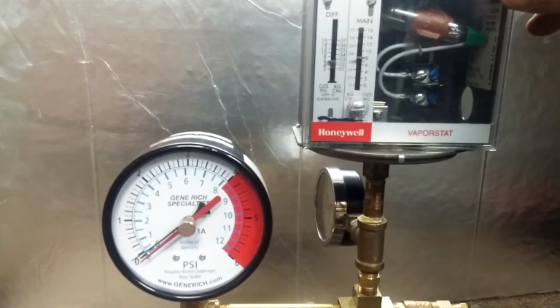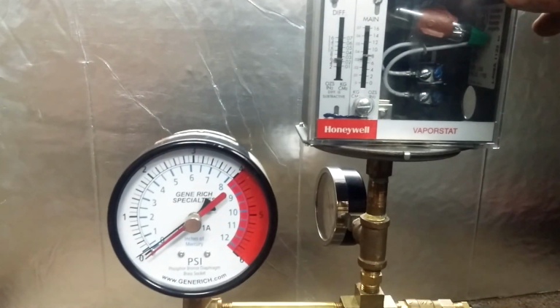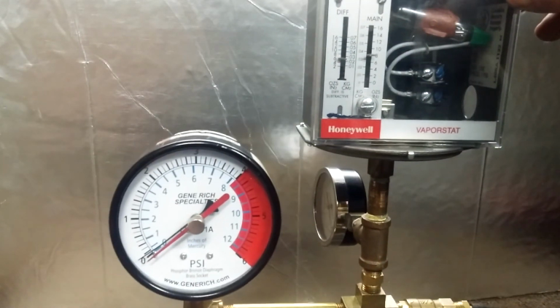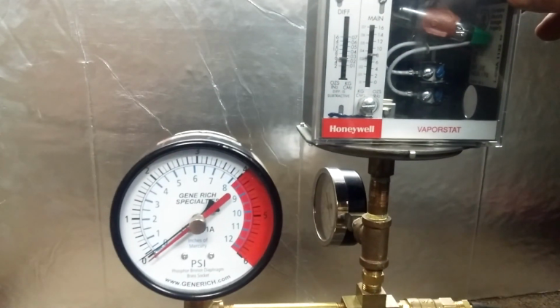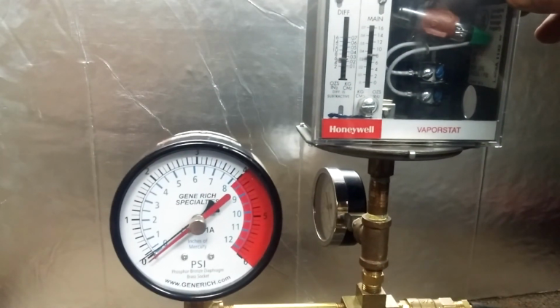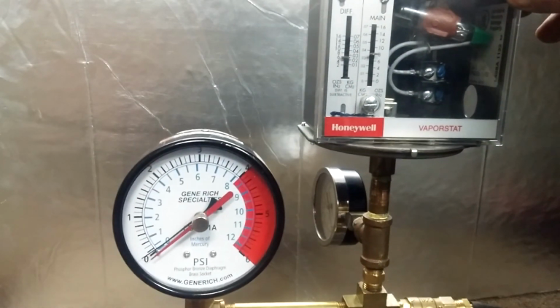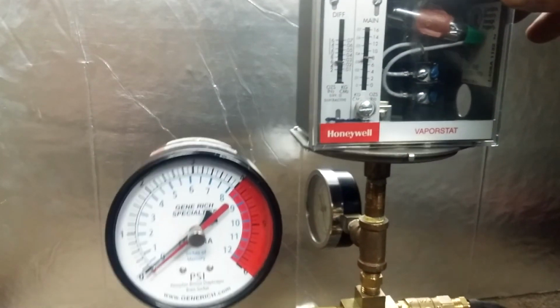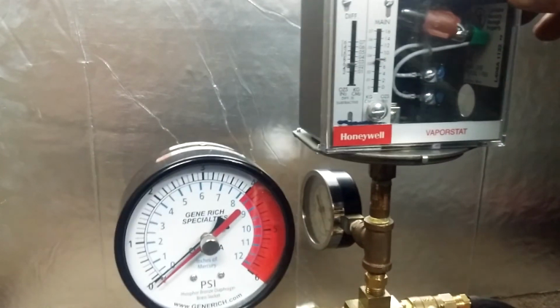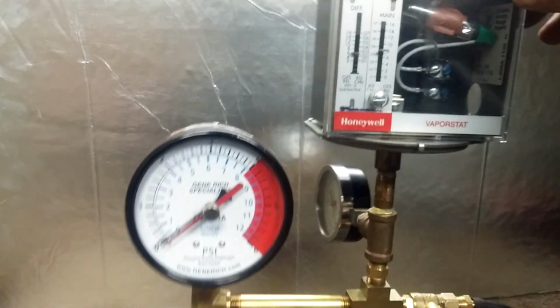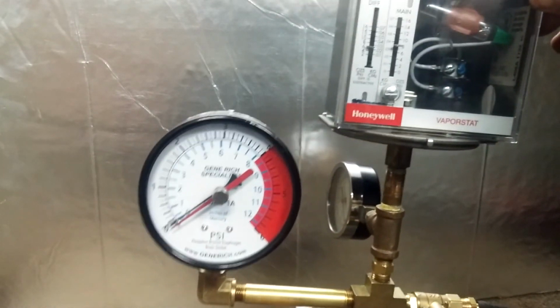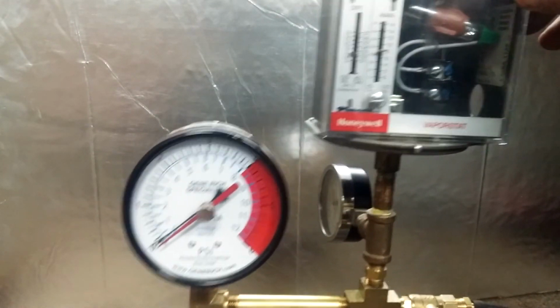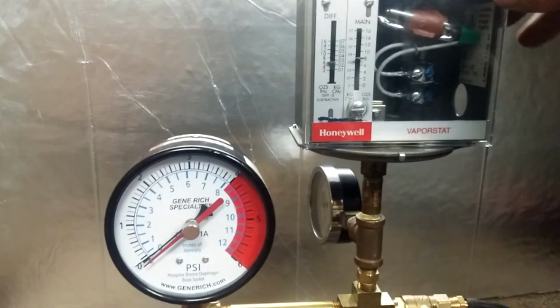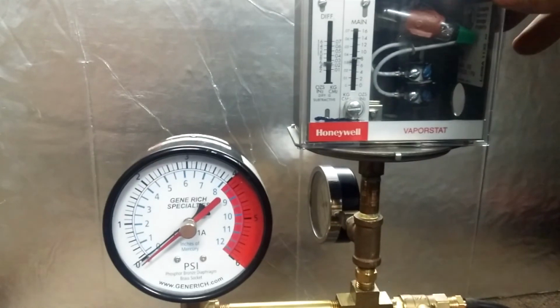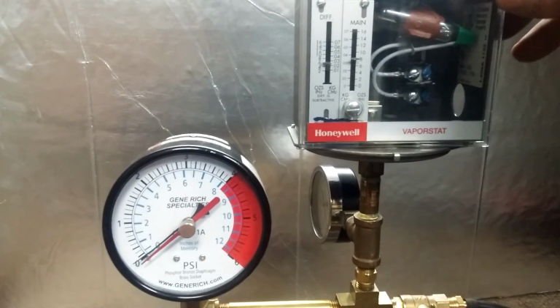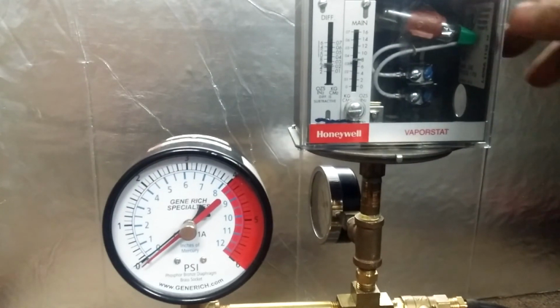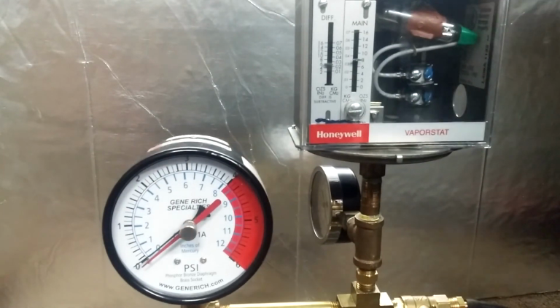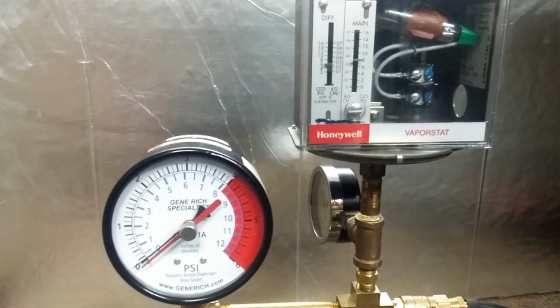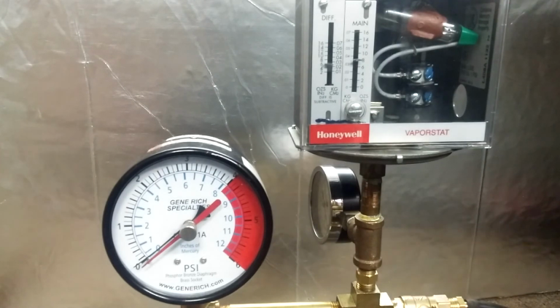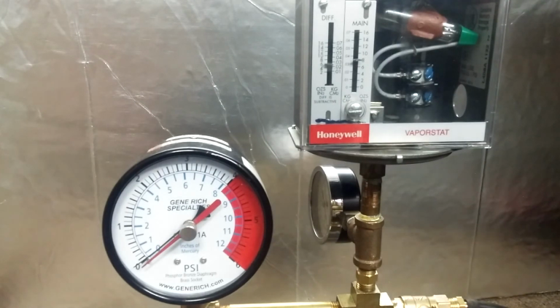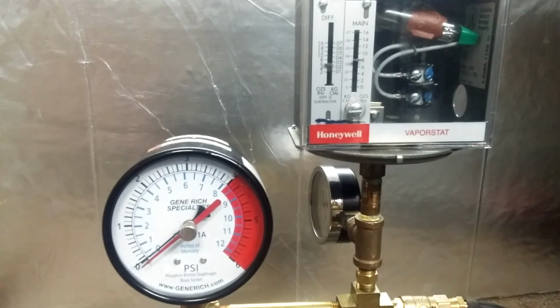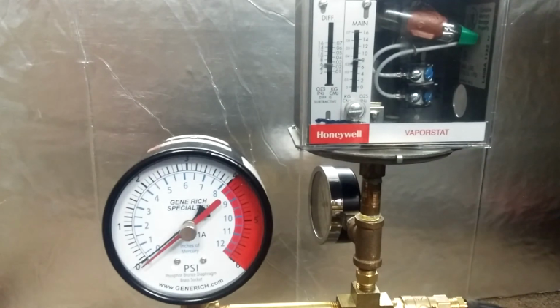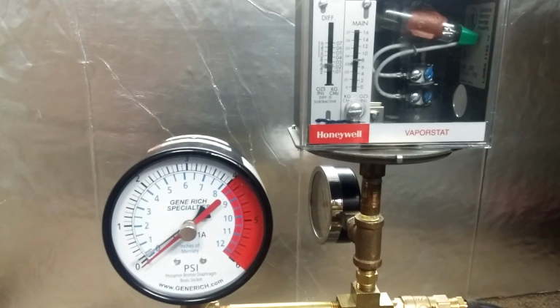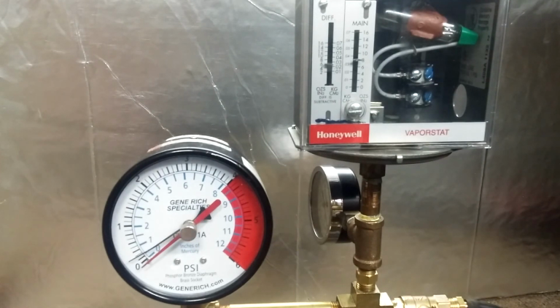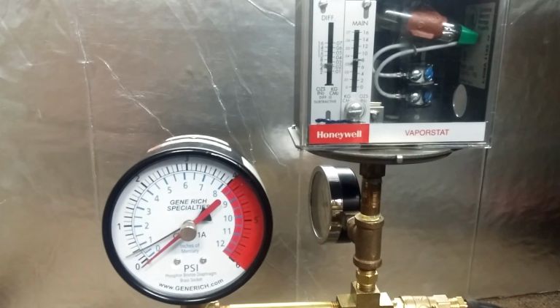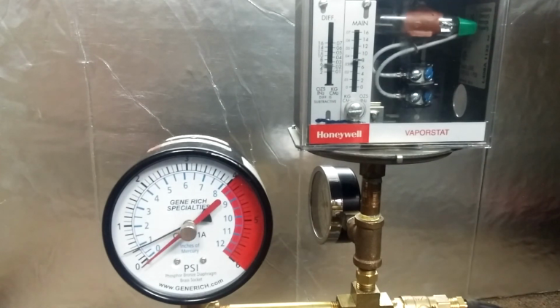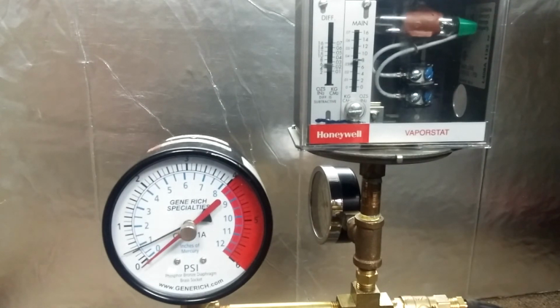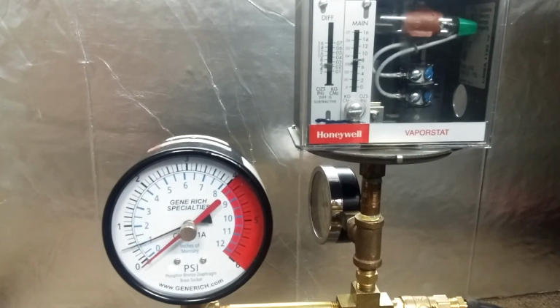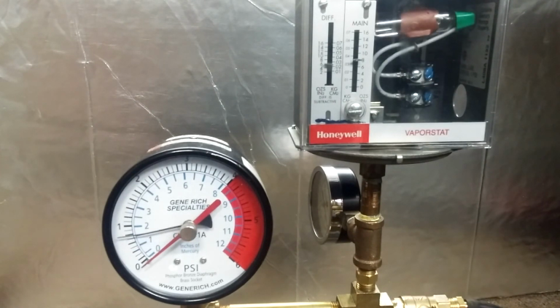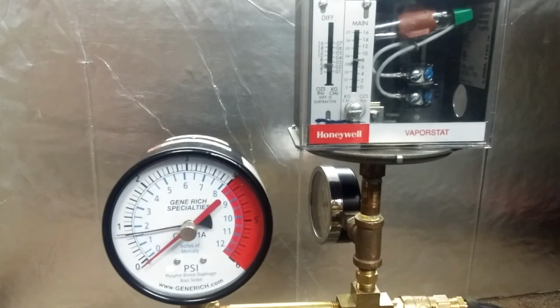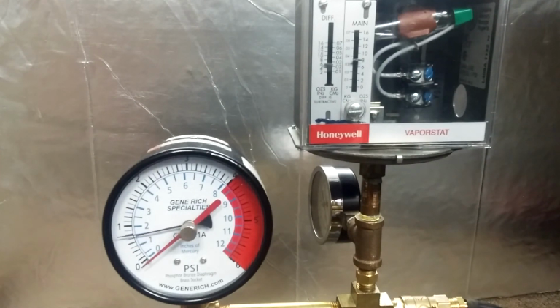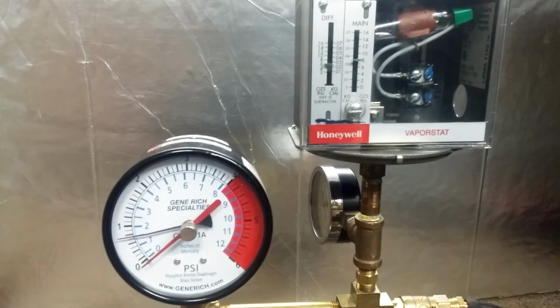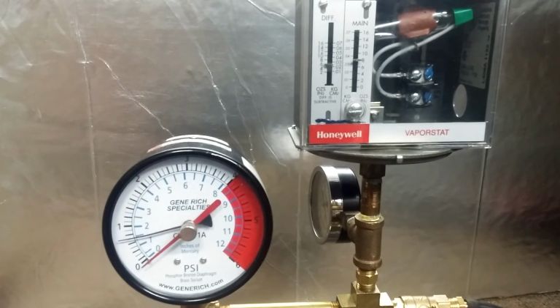You got to make sure that these mercury controls are level — you can see the little pendulum in the back. If it's just a little bit off you might have a little trouble, so keep an eye on that with these old mercury controls. There it is — half a pound, click, and reset.